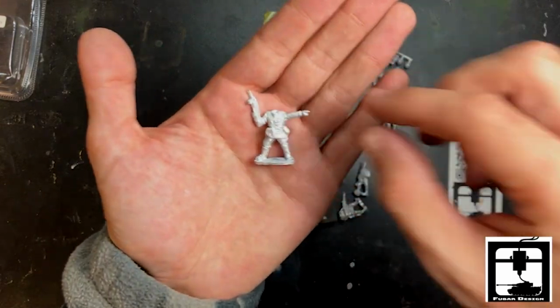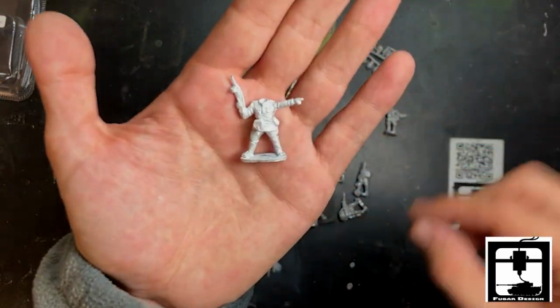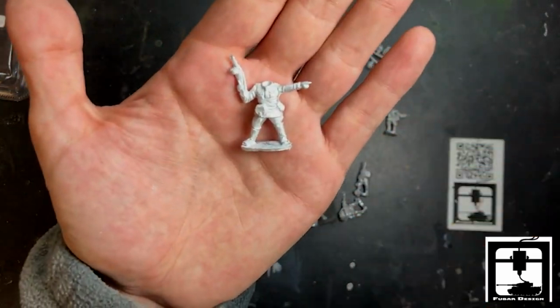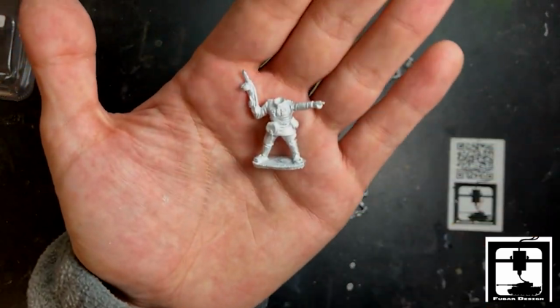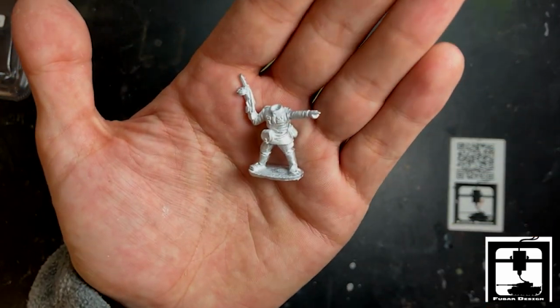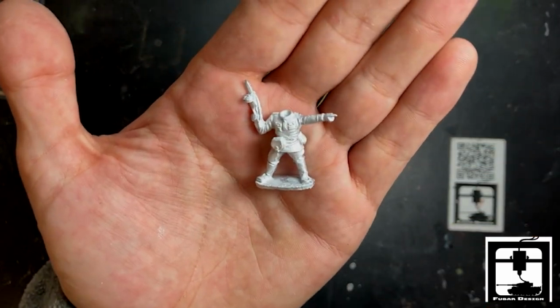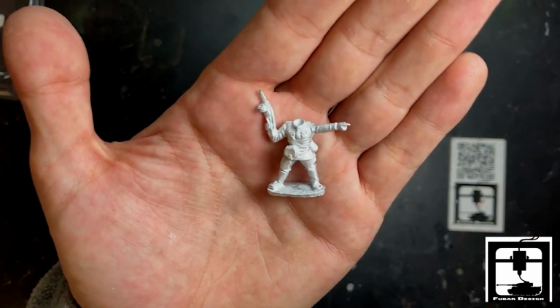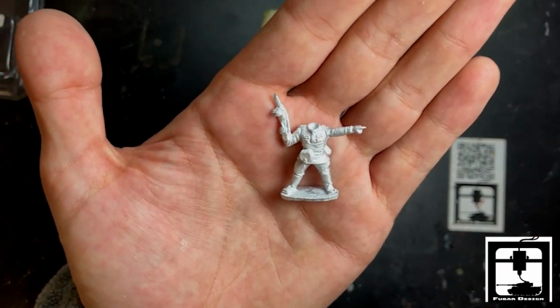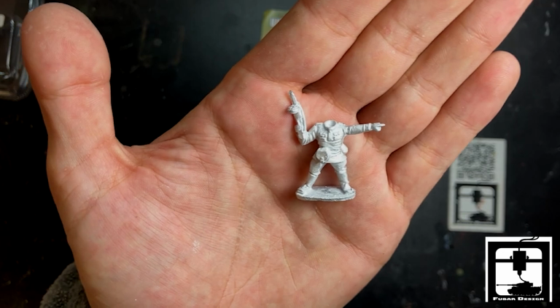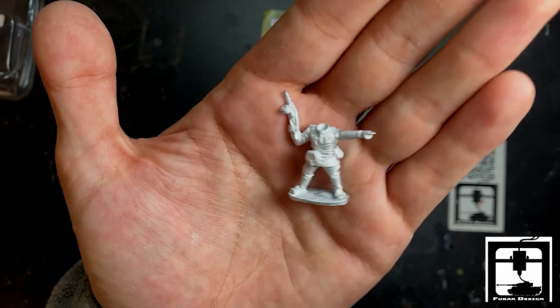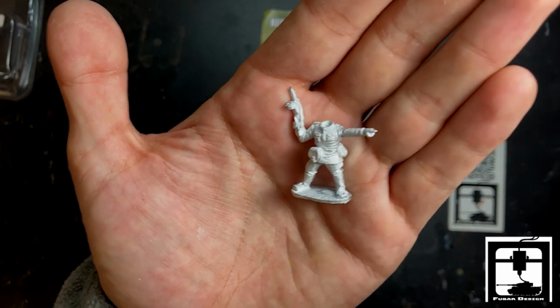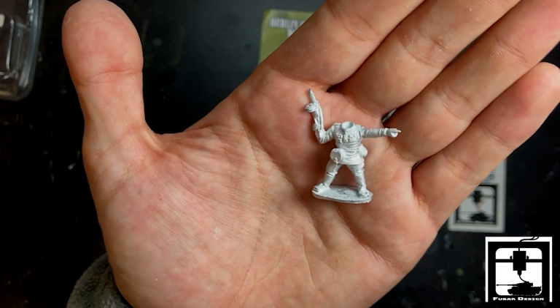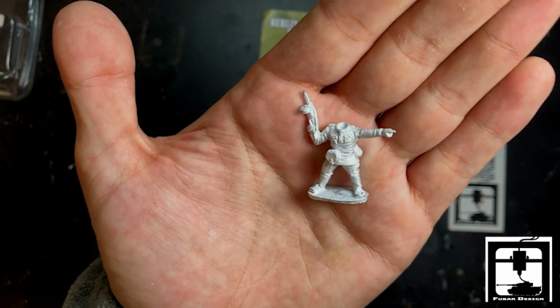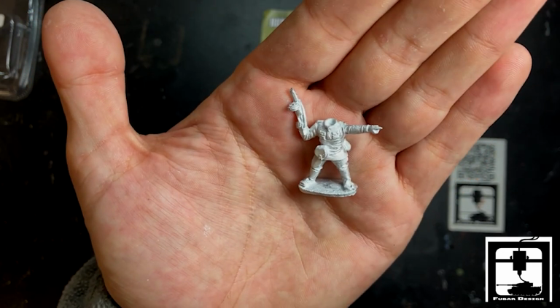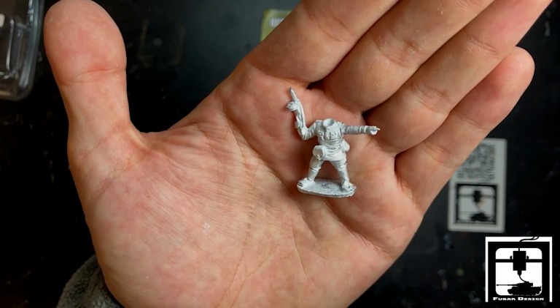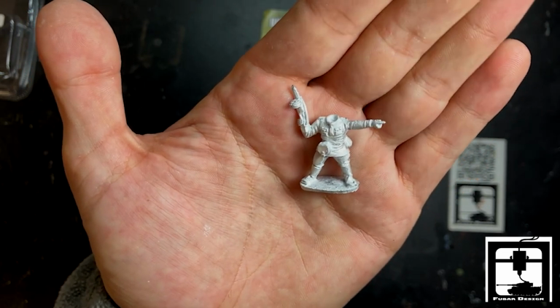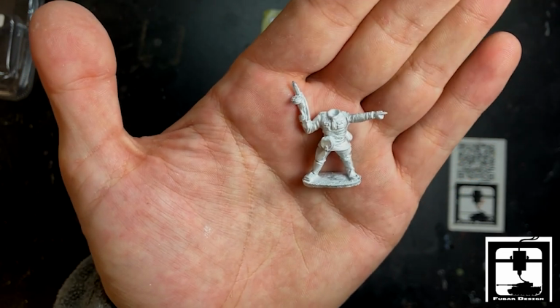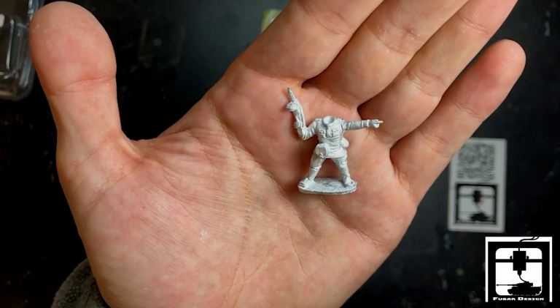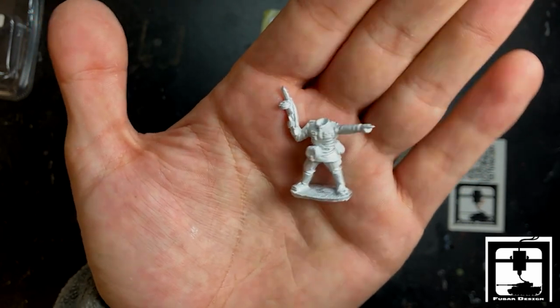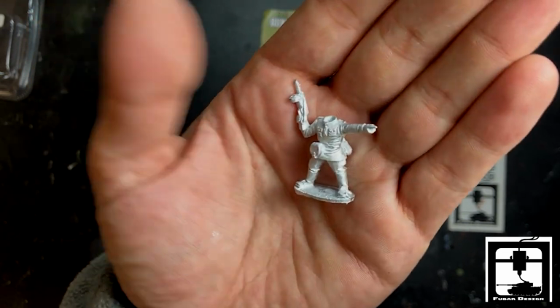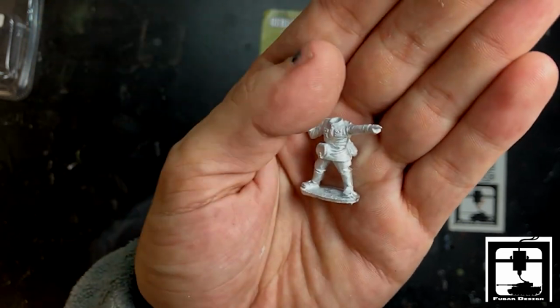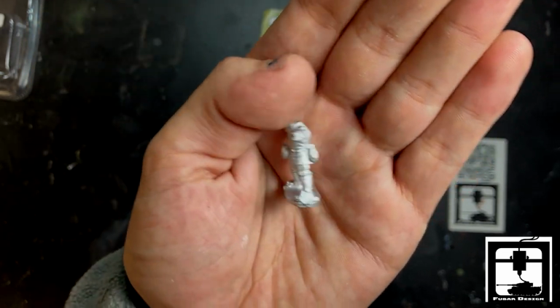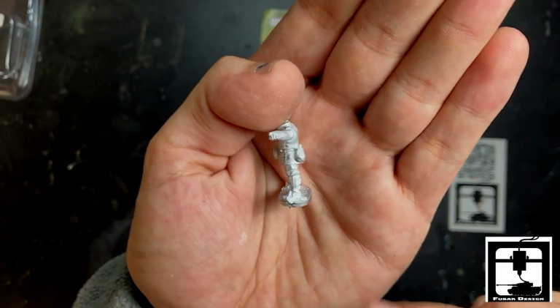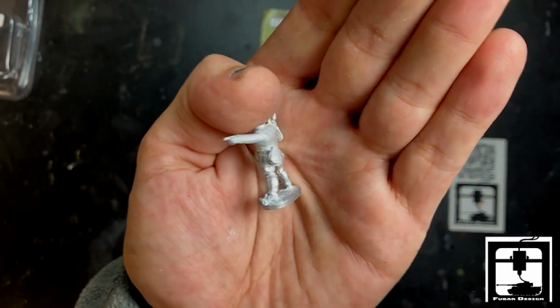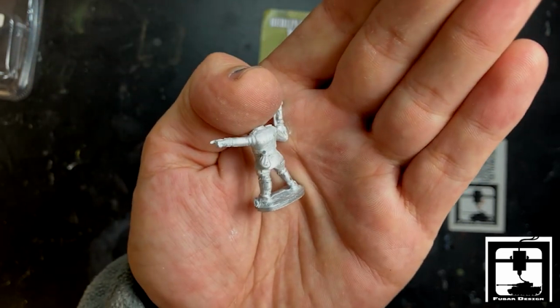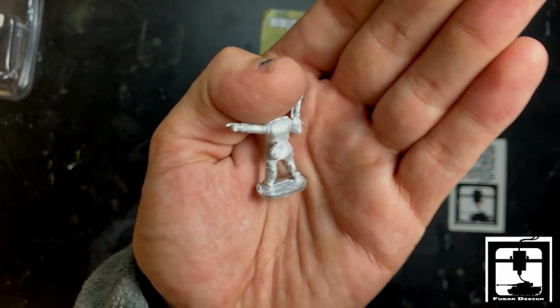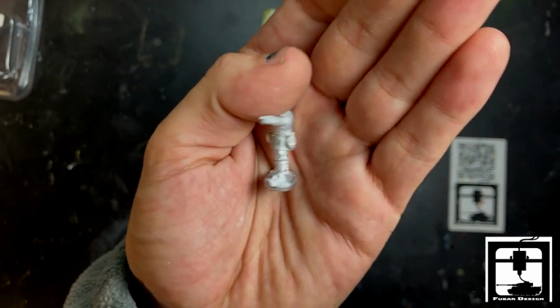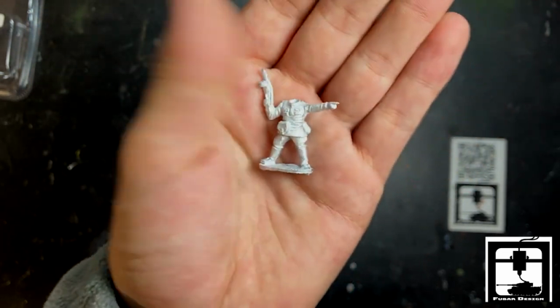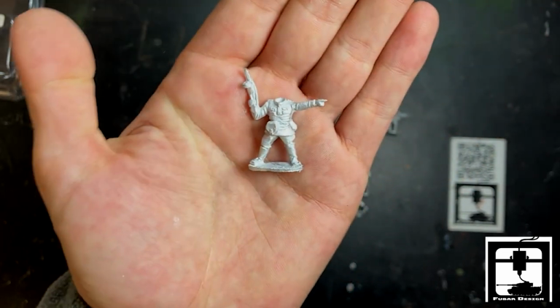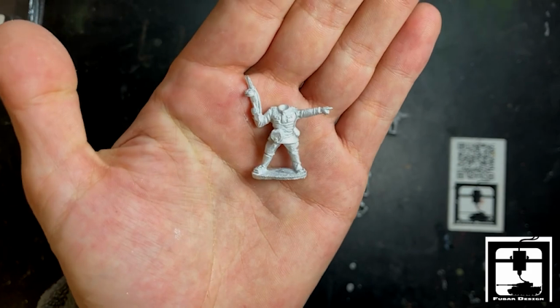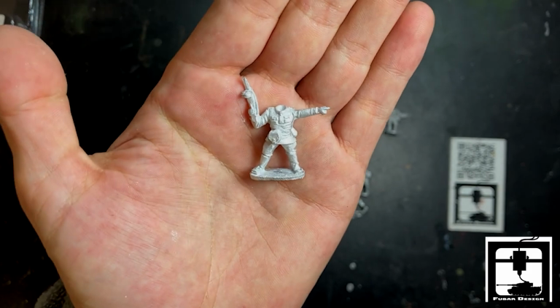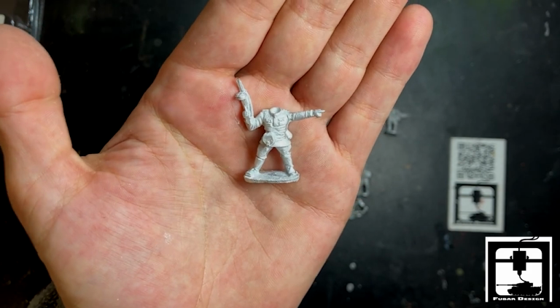Here's another. This must be your NCO with SMG leading the way. Looks like he's wearing a band across his front, but it's okay.